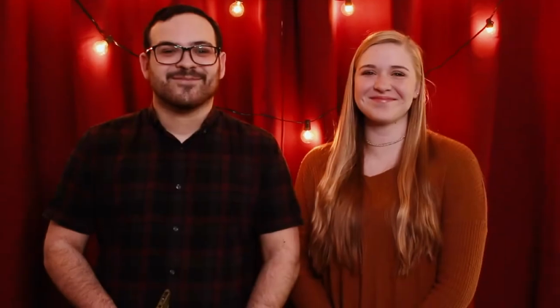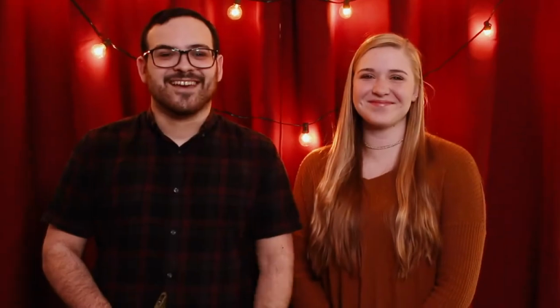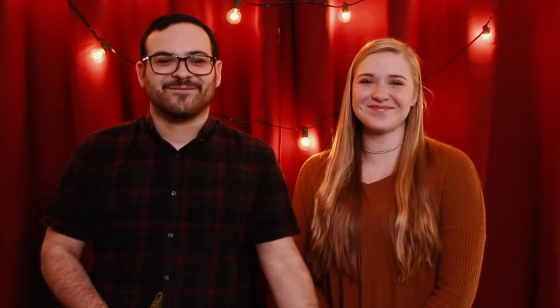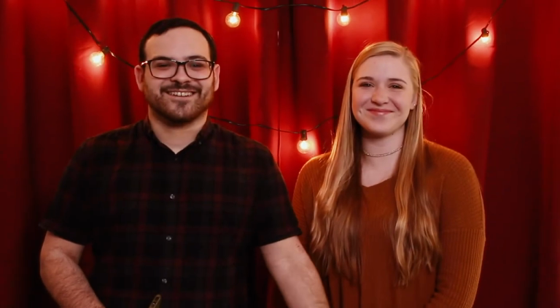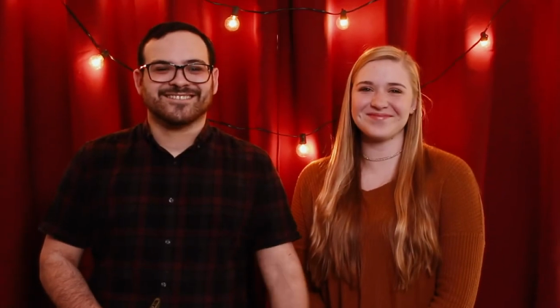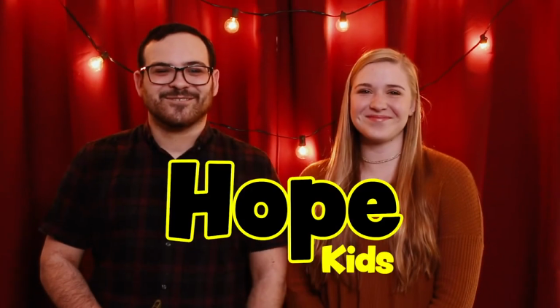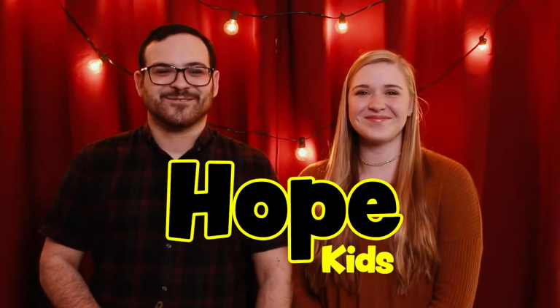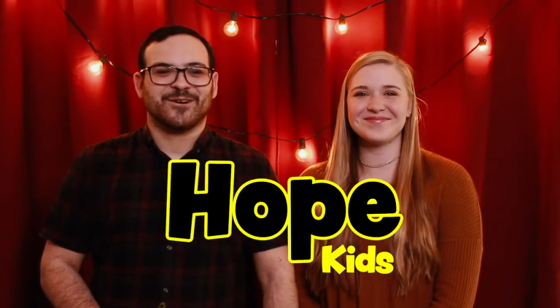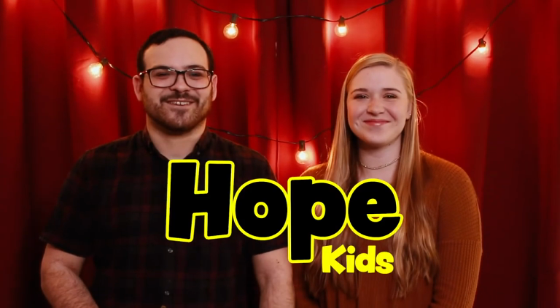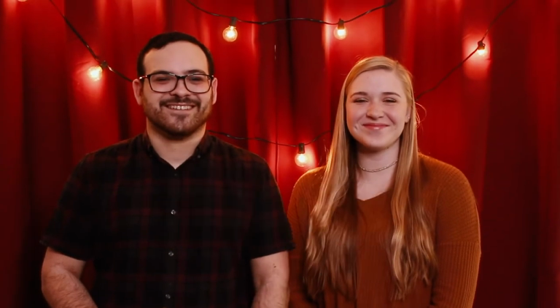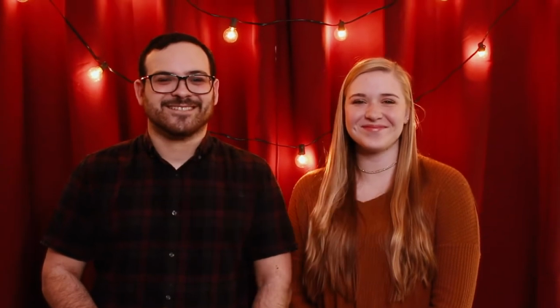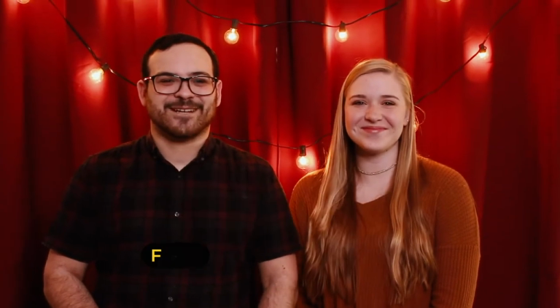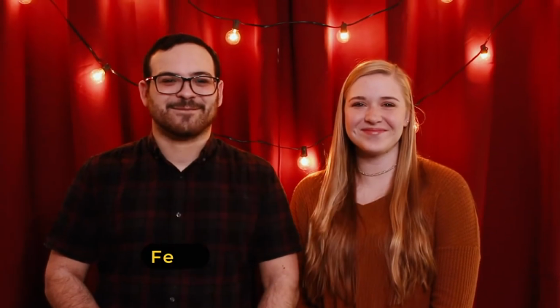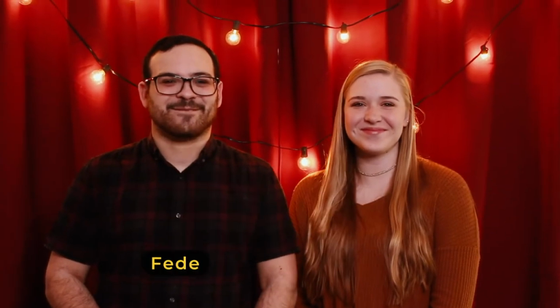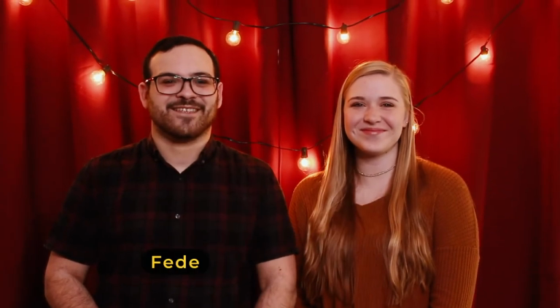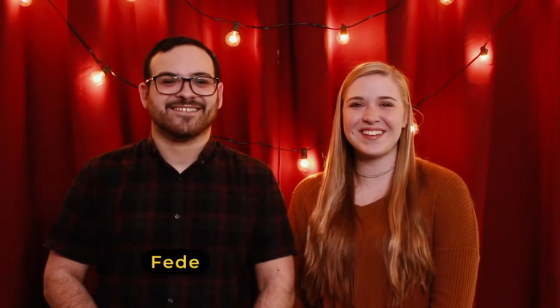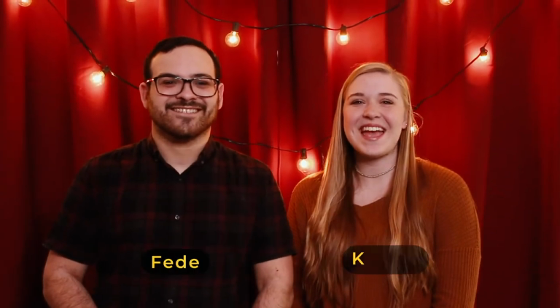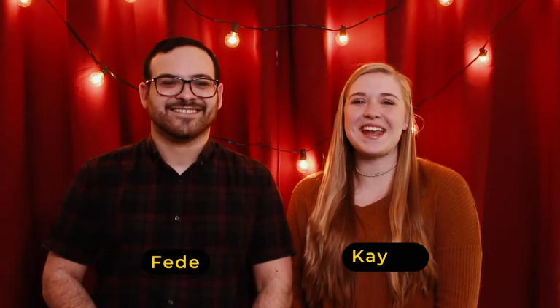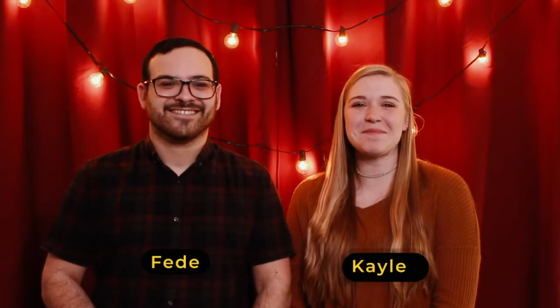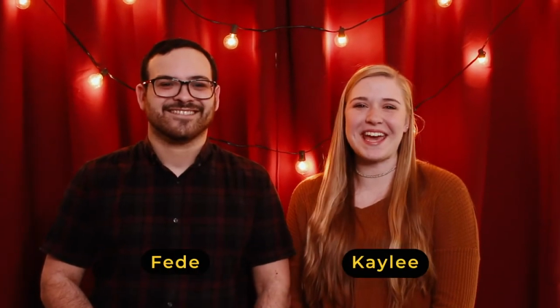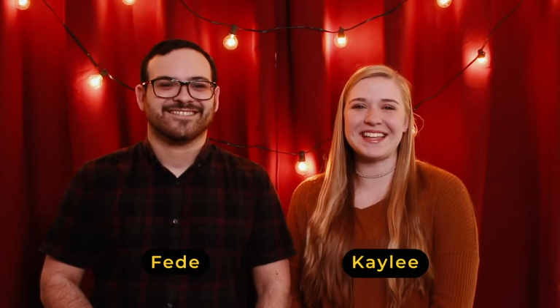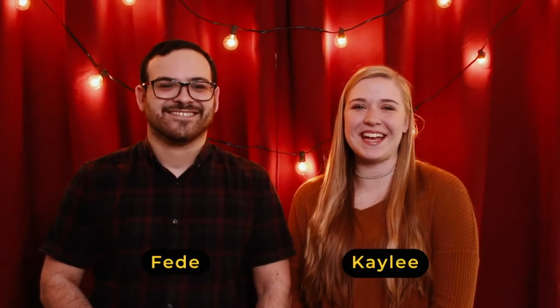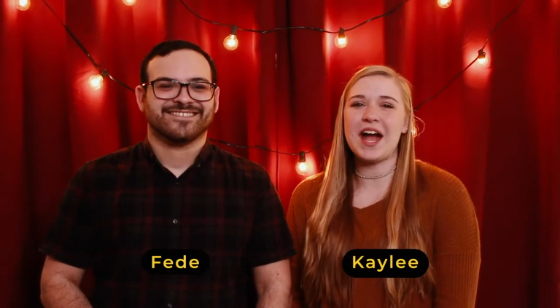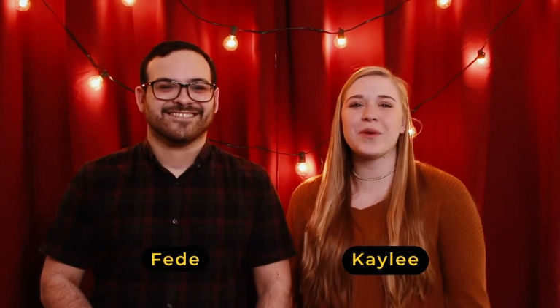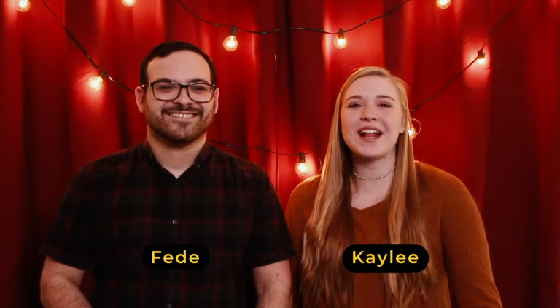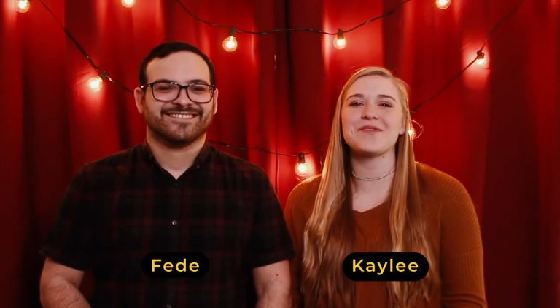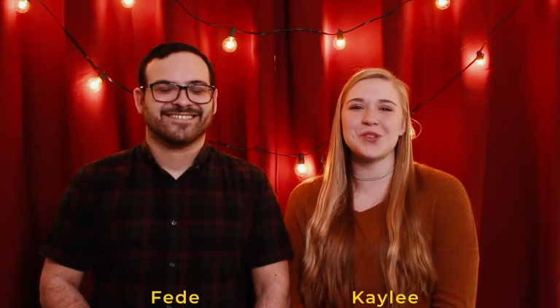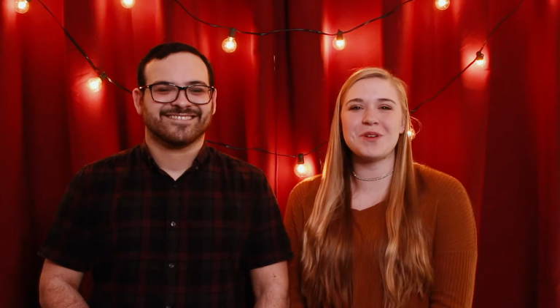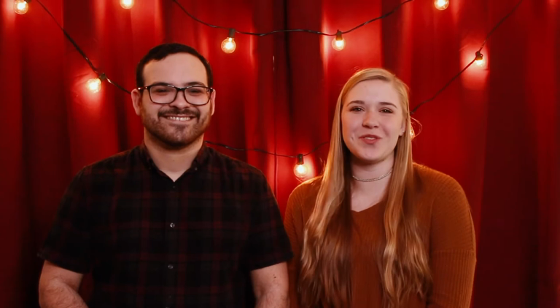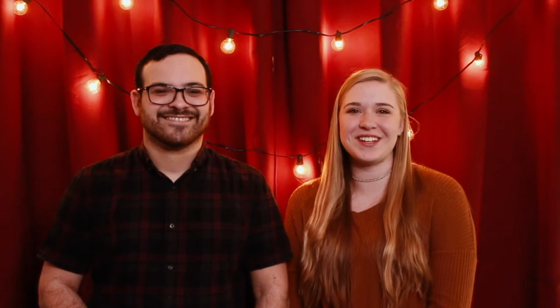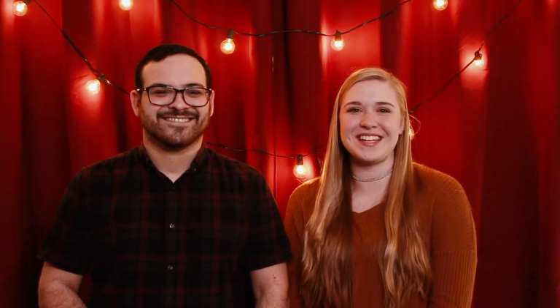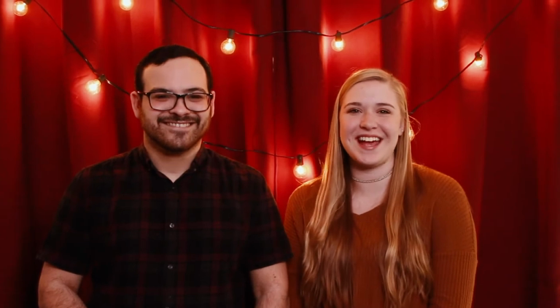Hey friends, welcome to Hope Kids. My name is Feder. And I'm Kaylee. And we're going to have so much fun today.